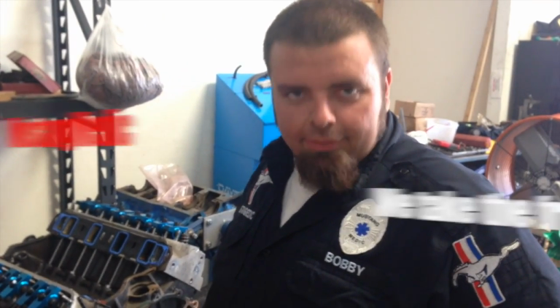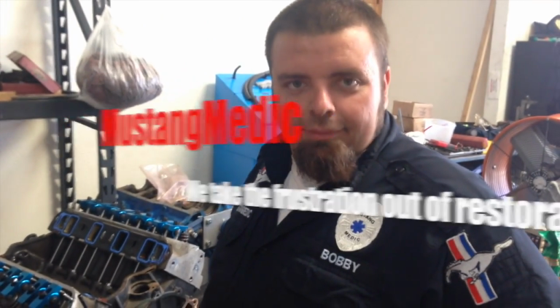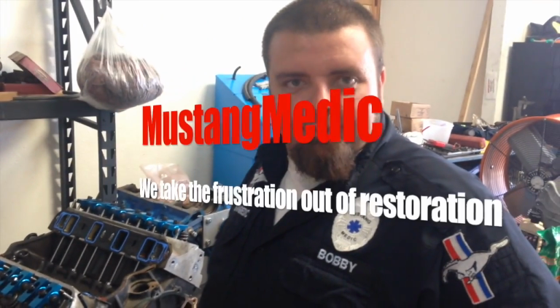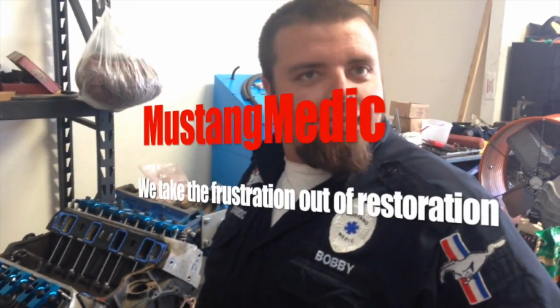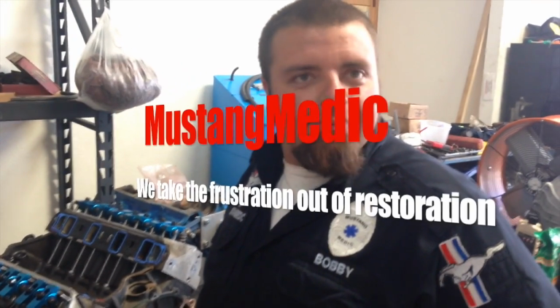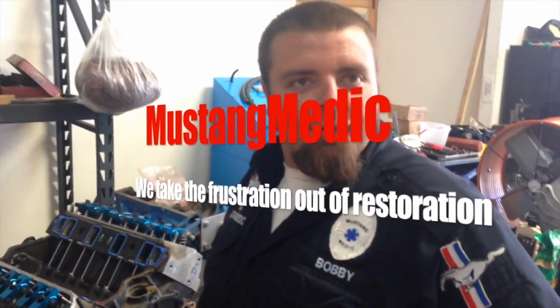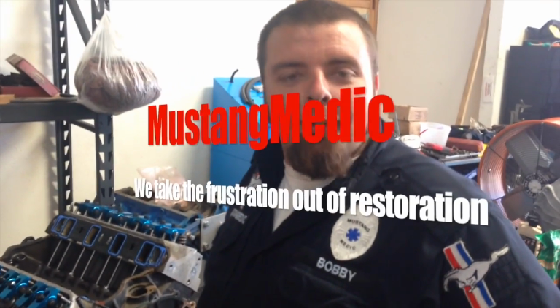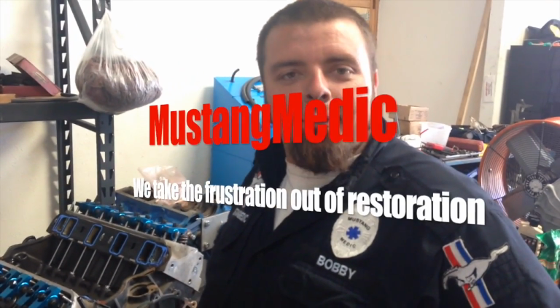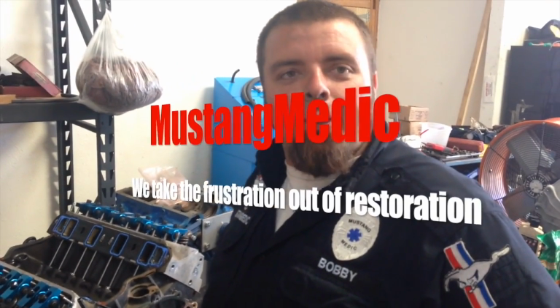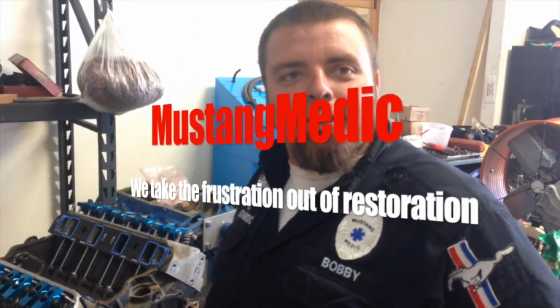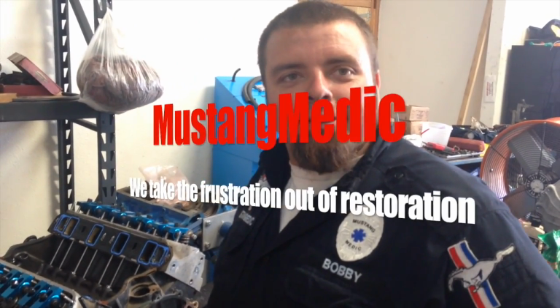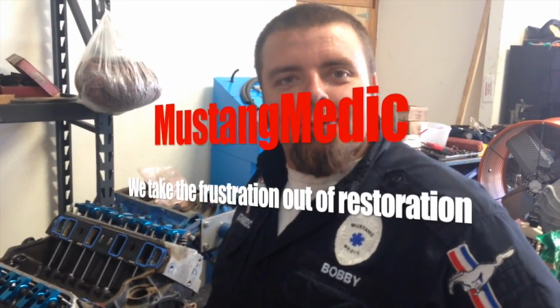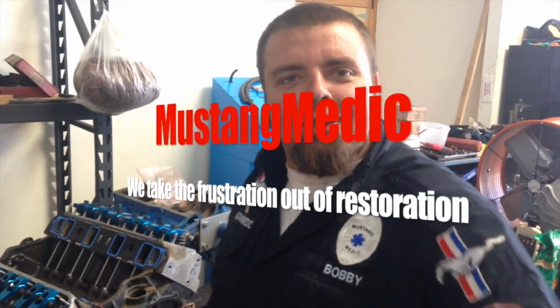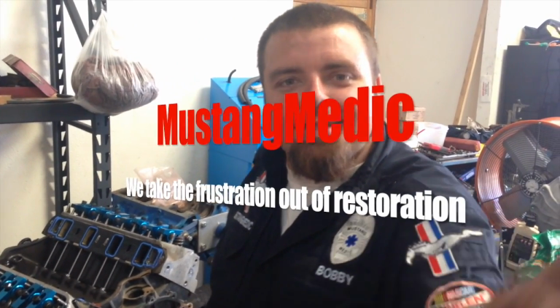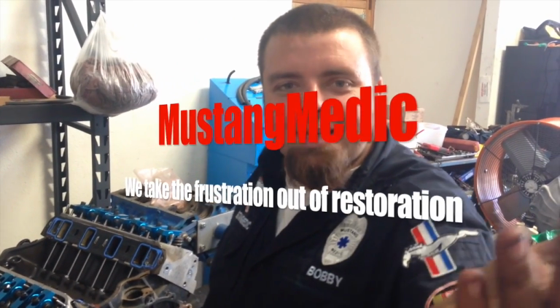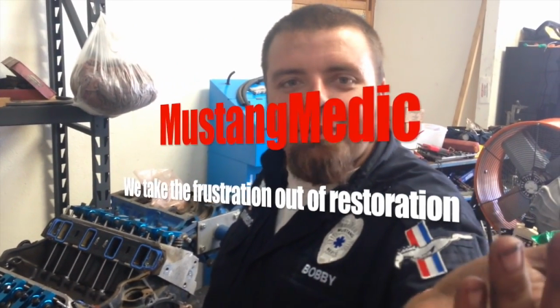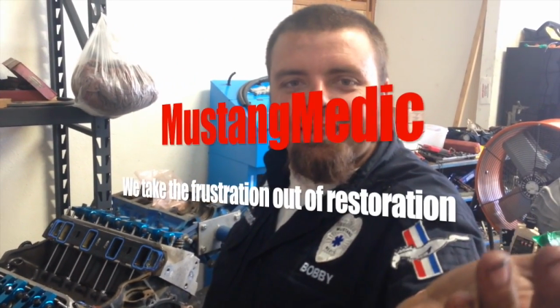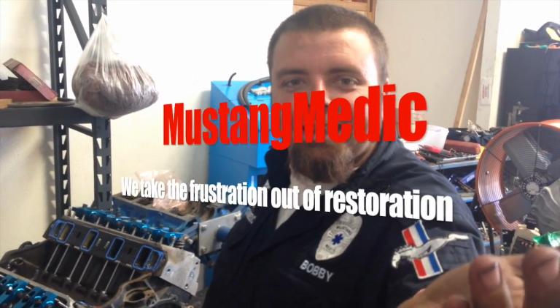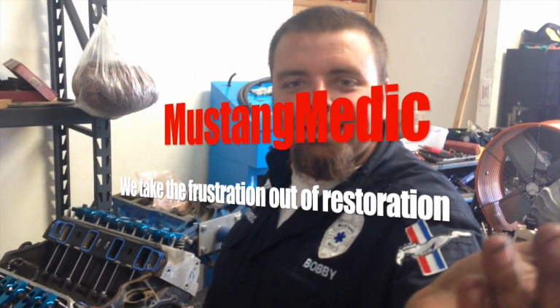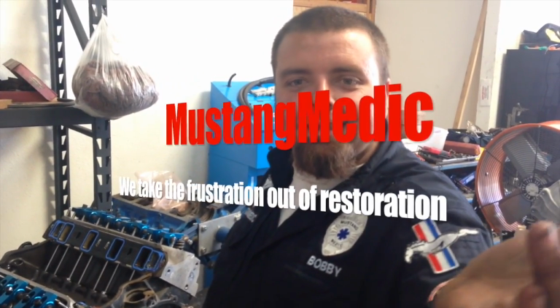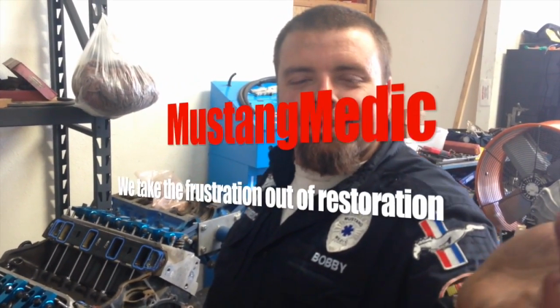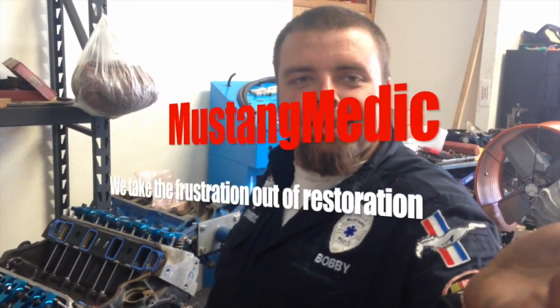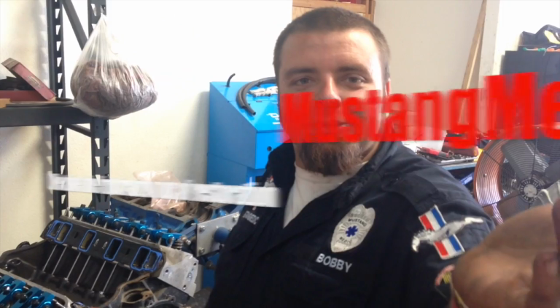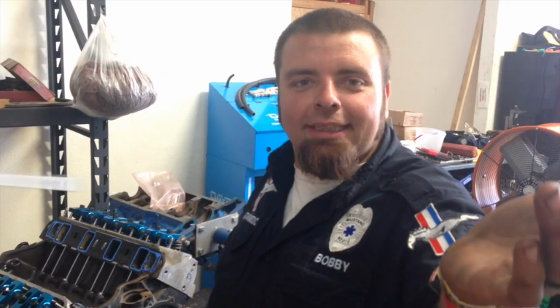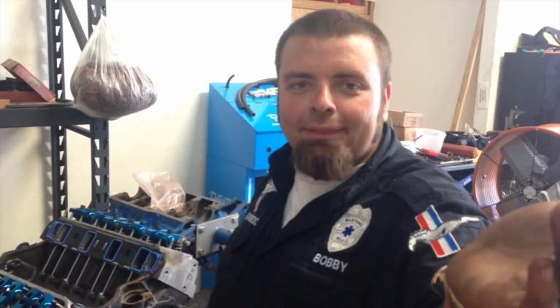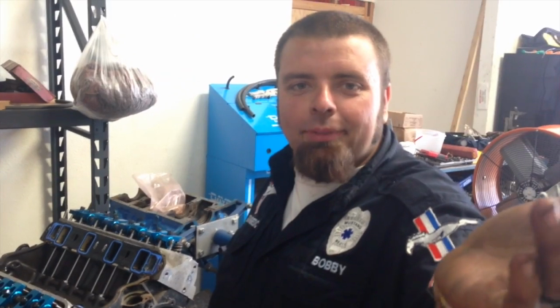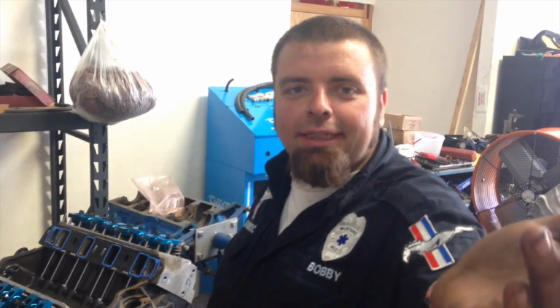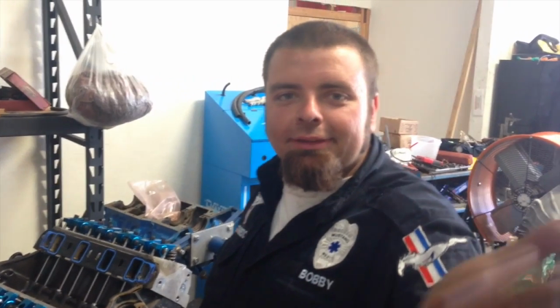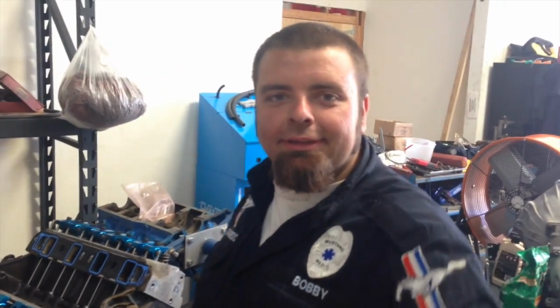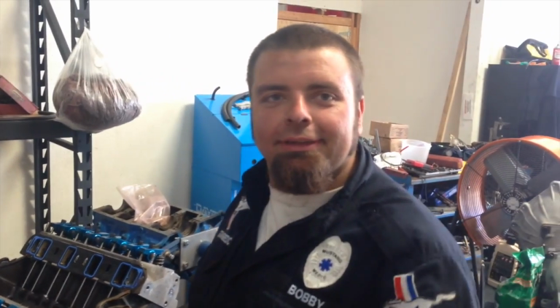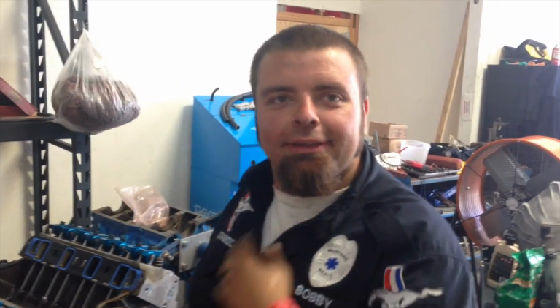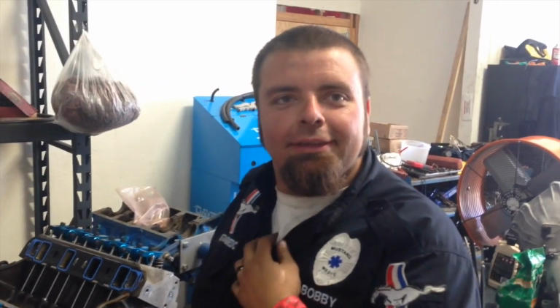MustangMedic.com. Oh, we're rolling. Will doesn't tell me these things. We take the frustration.